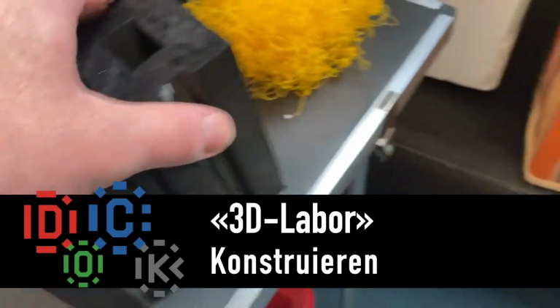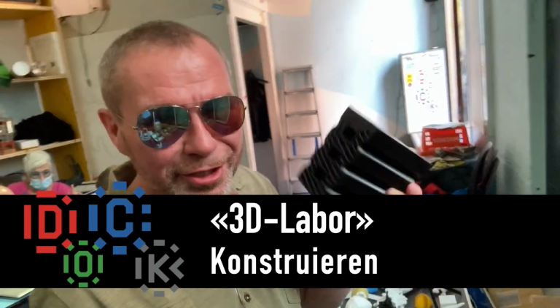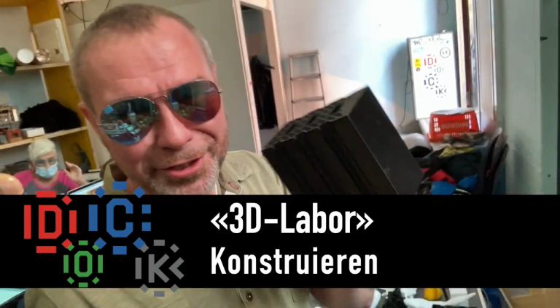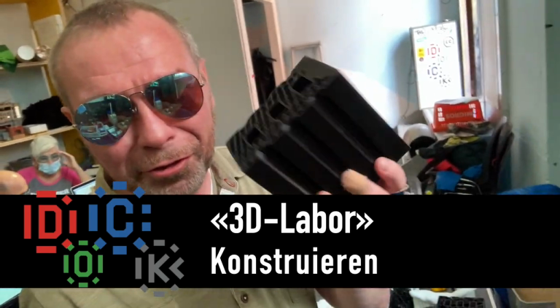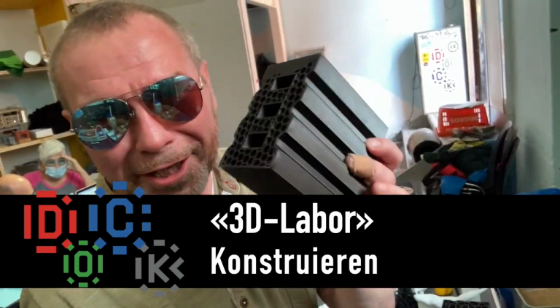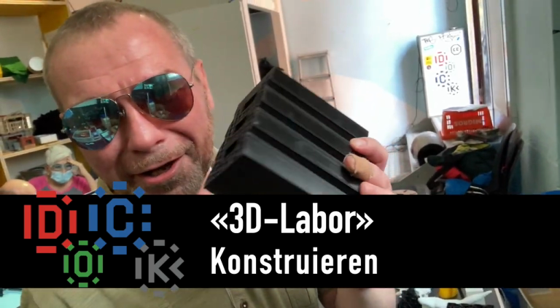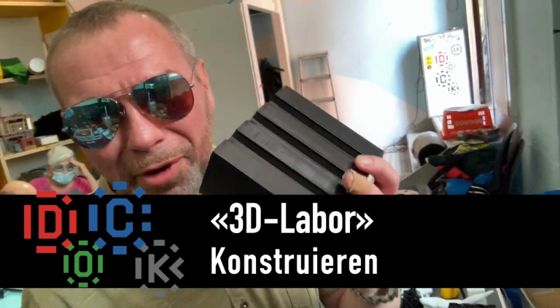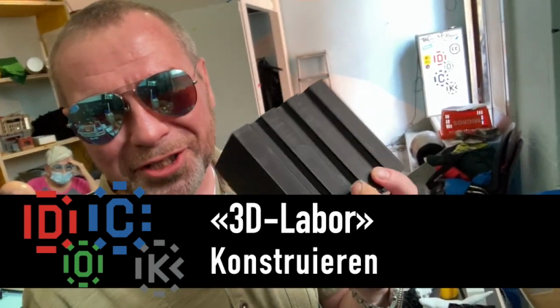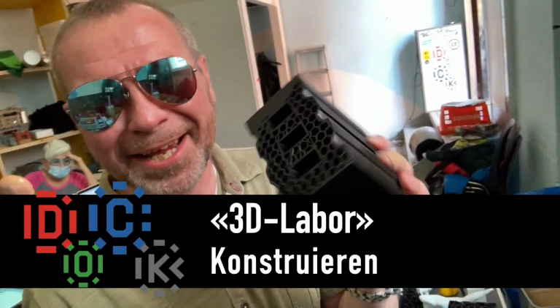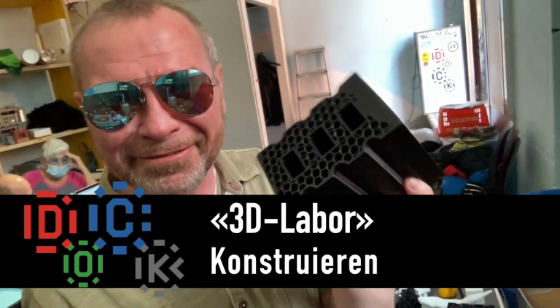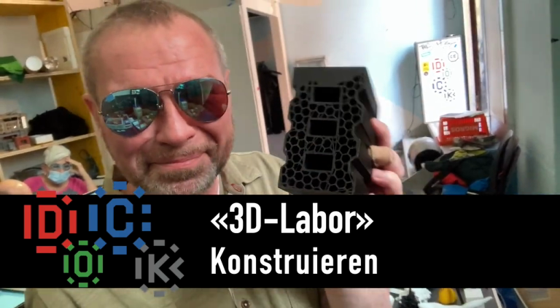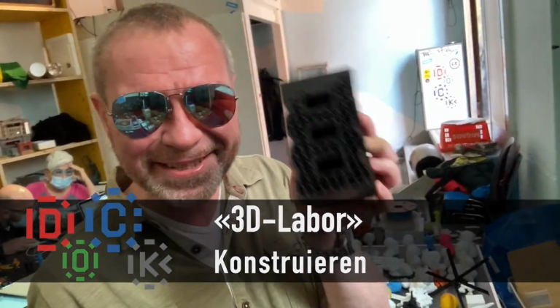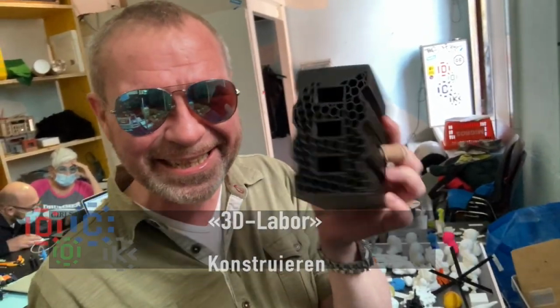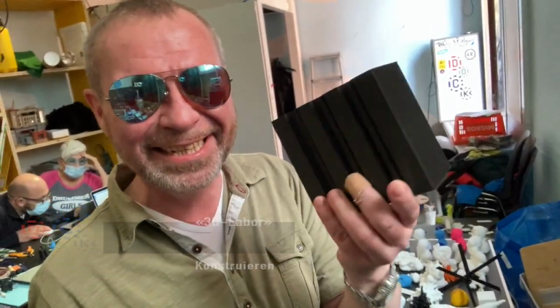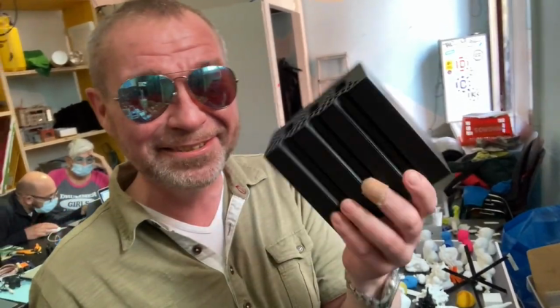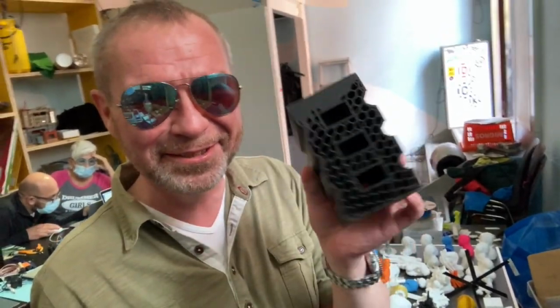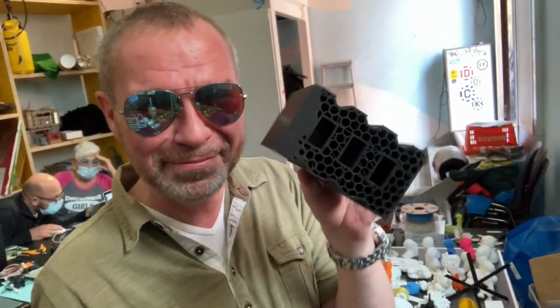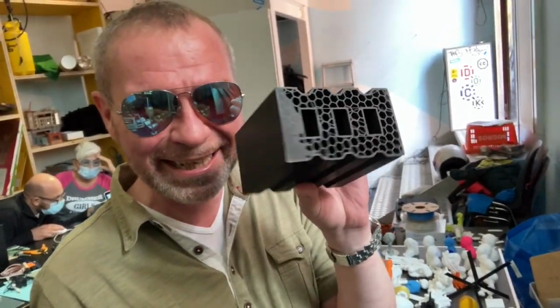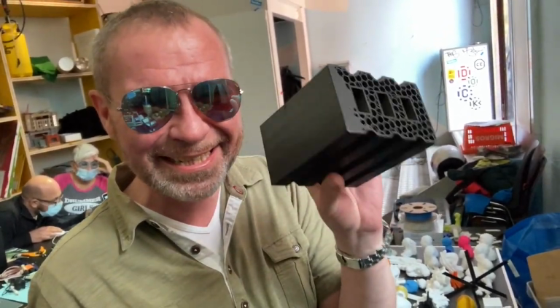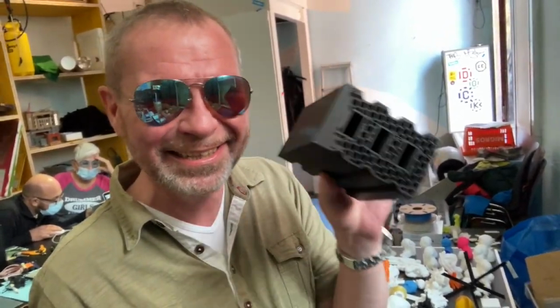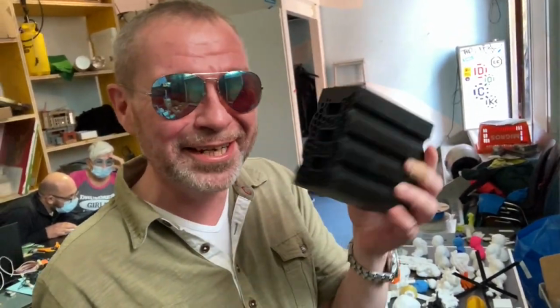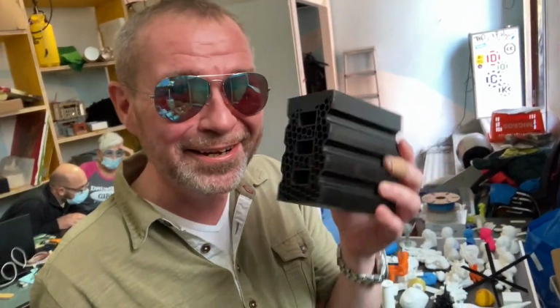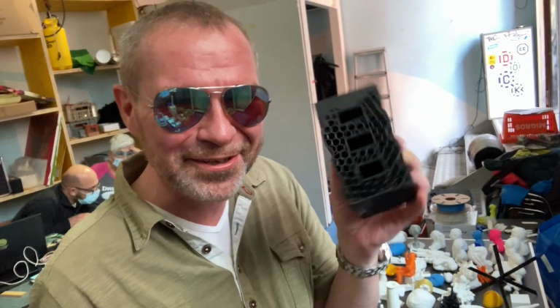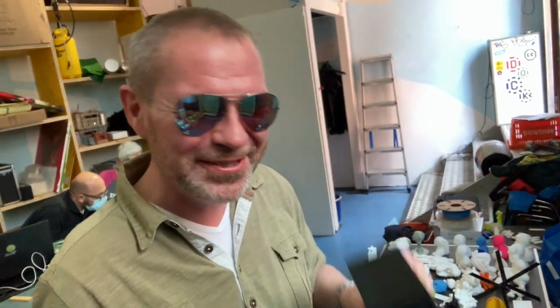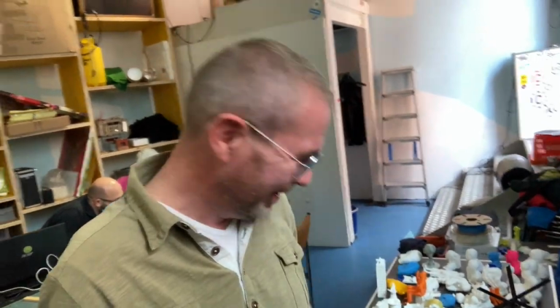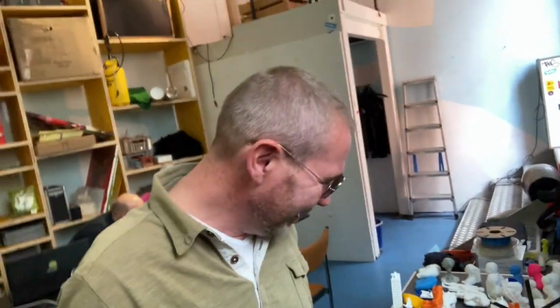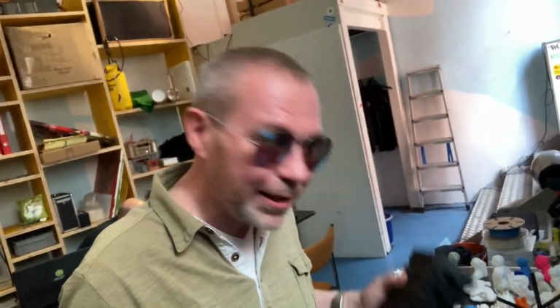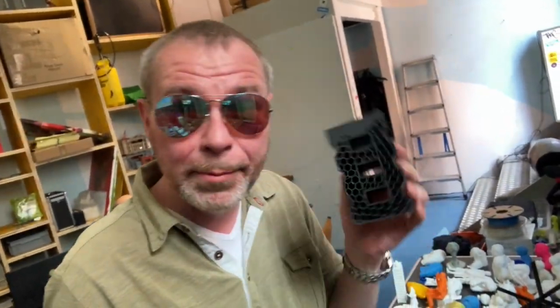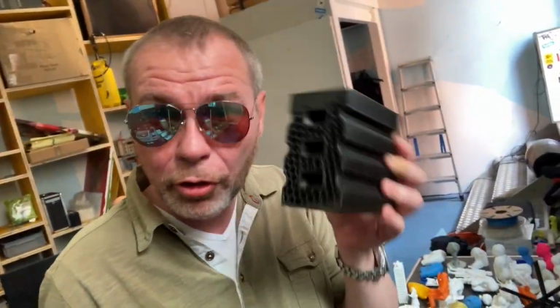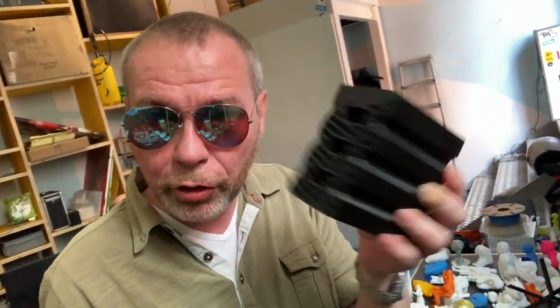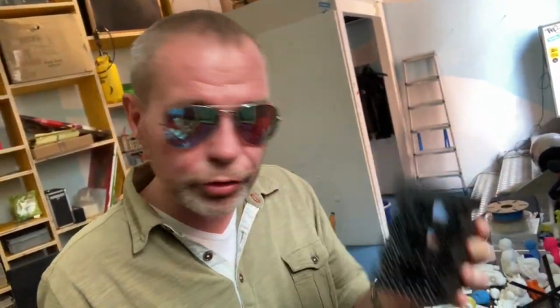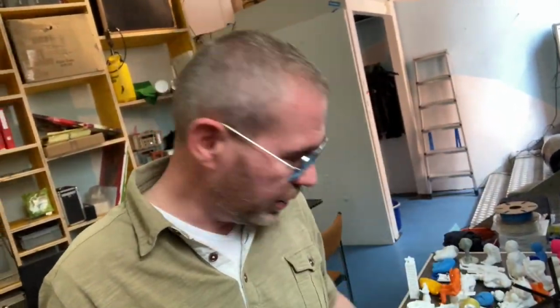Das ist ein original Backstein vom Ziegel, also Rote Fabrik Ziegel, Originalgrösse. Das haben wir nachher konstruiert.